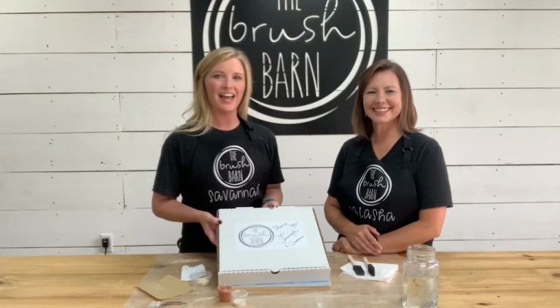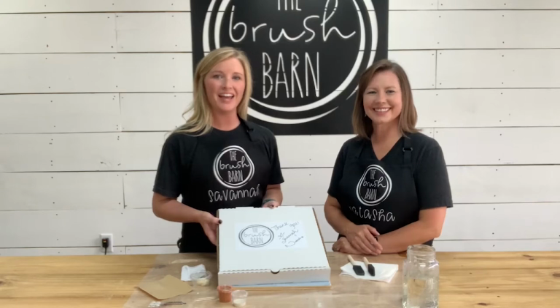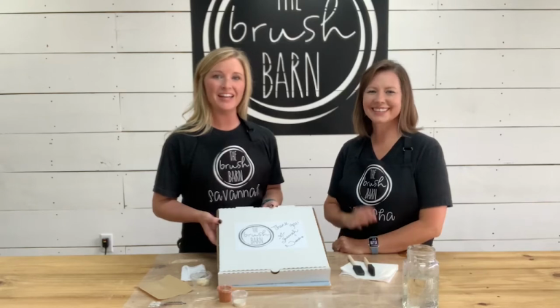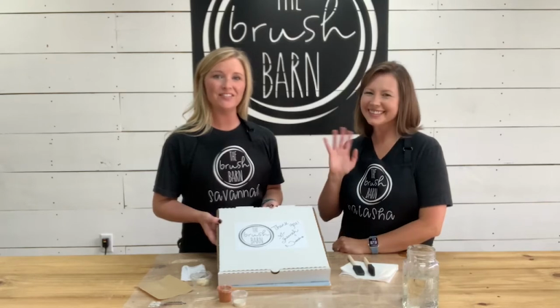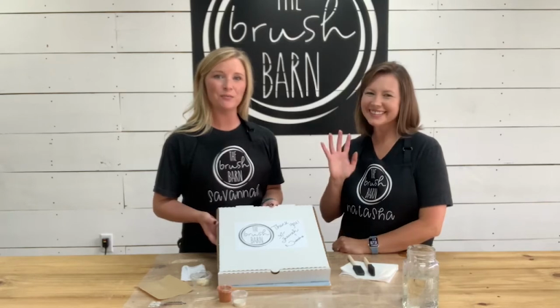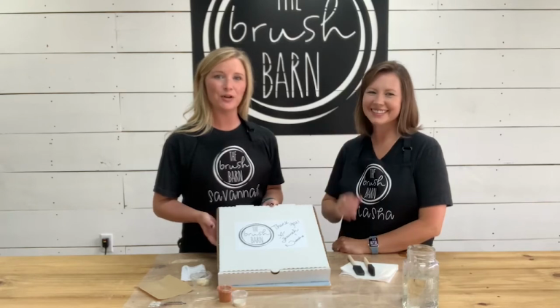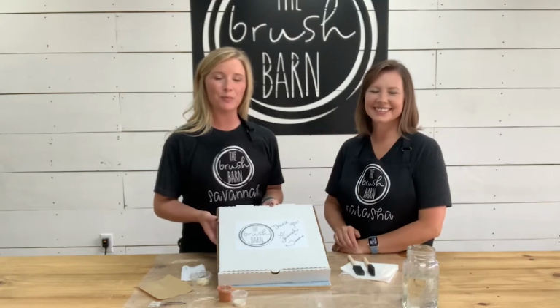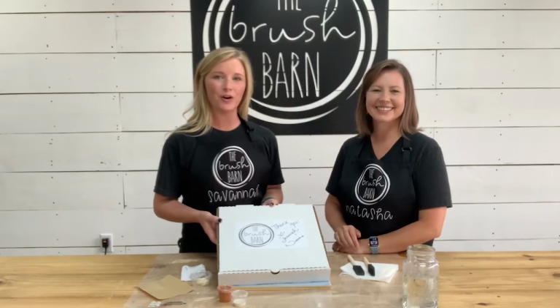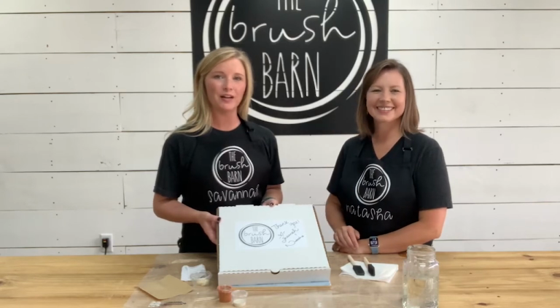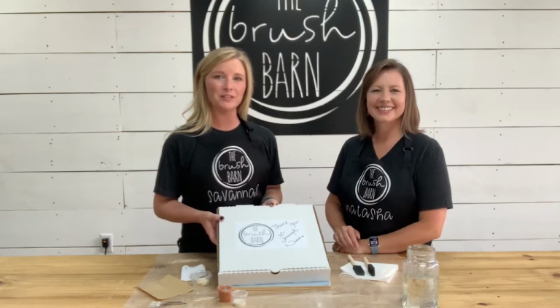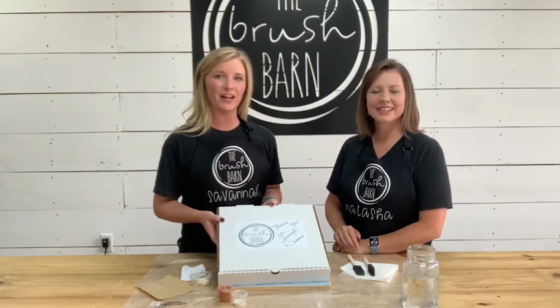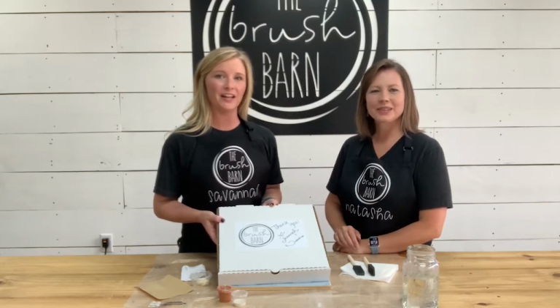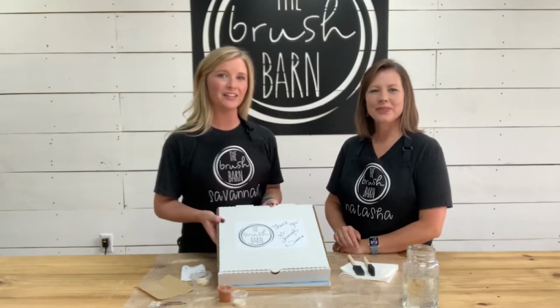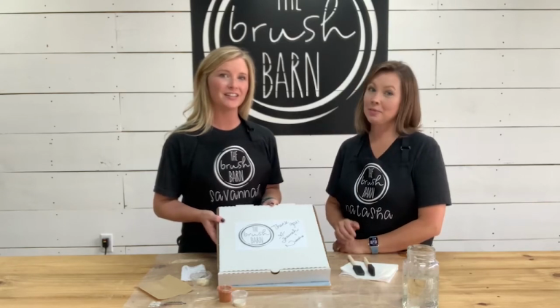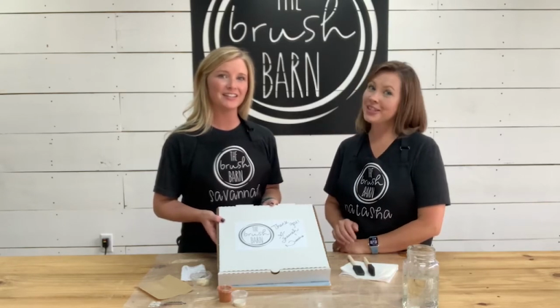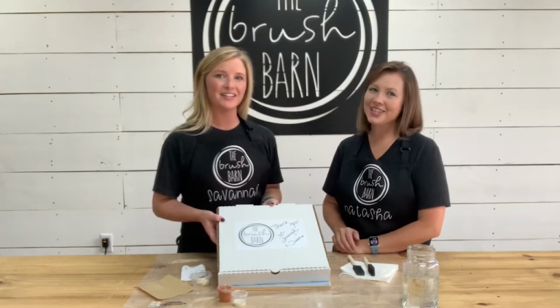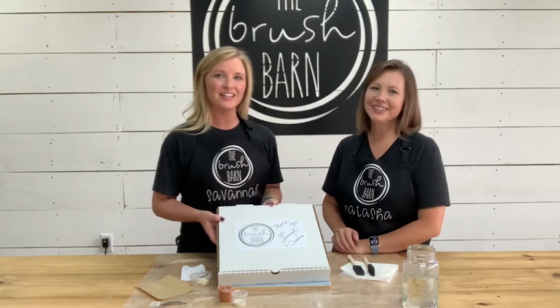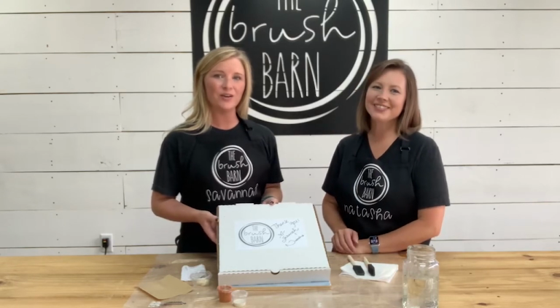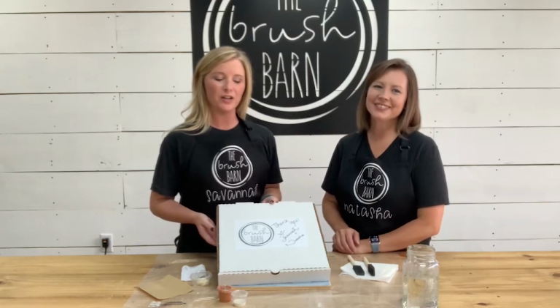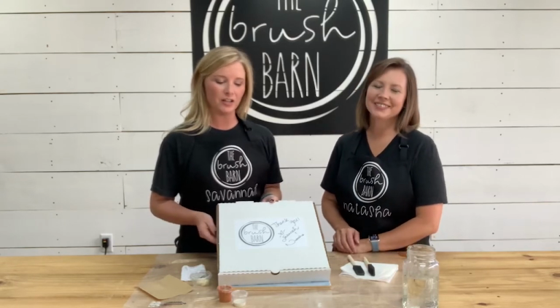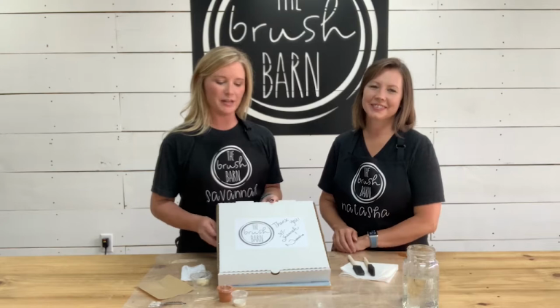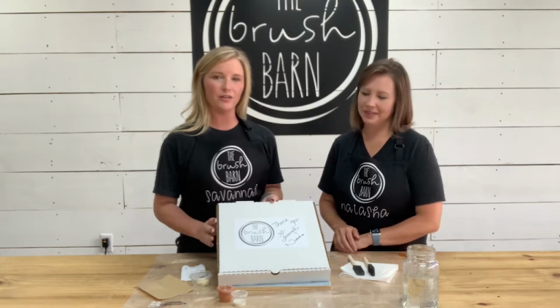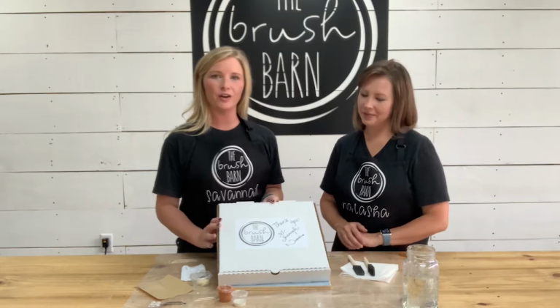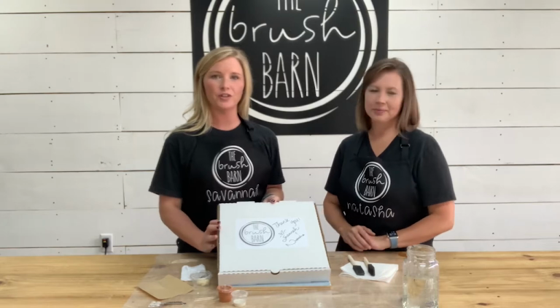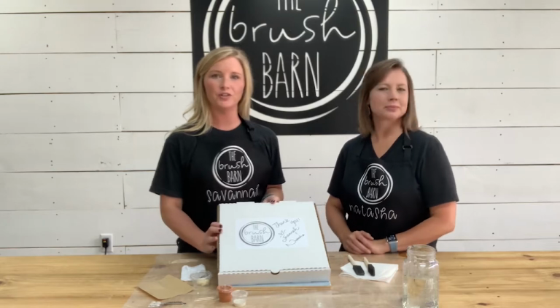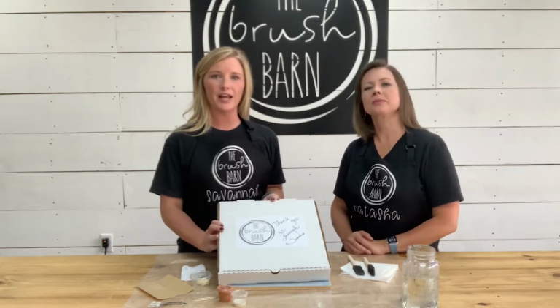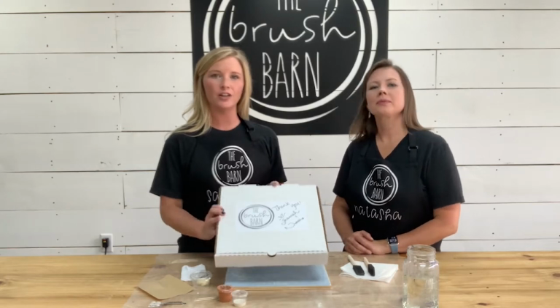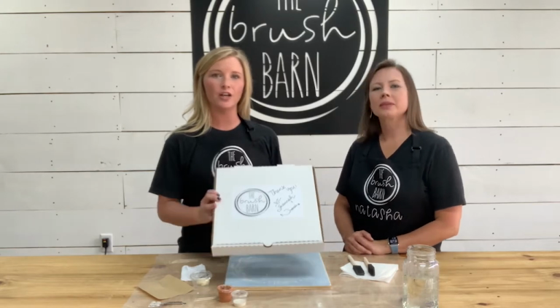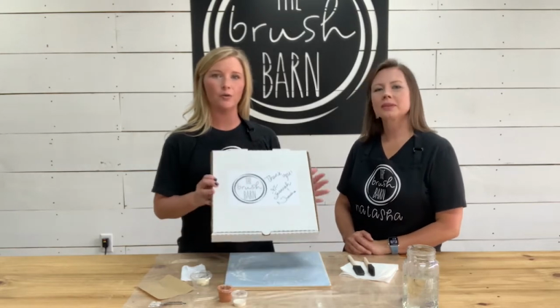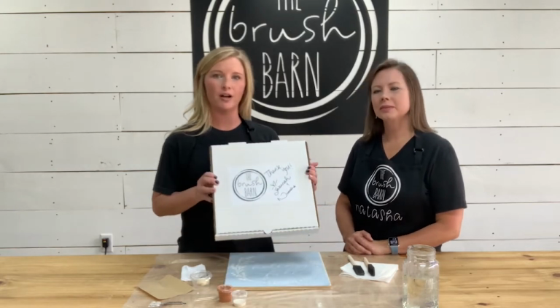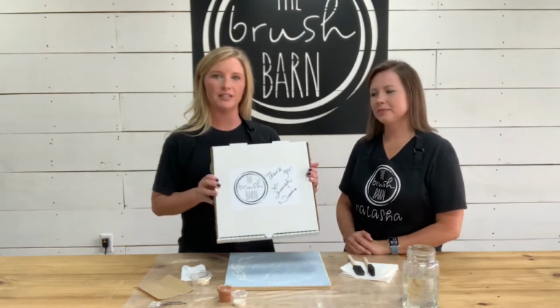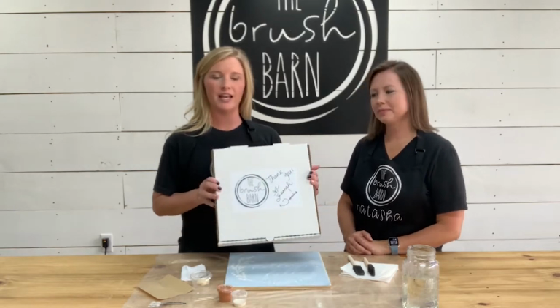Hey from Brush Barn! I'm Savannah. I'm Natasha. We are going to be going over your Create on the Go box today.